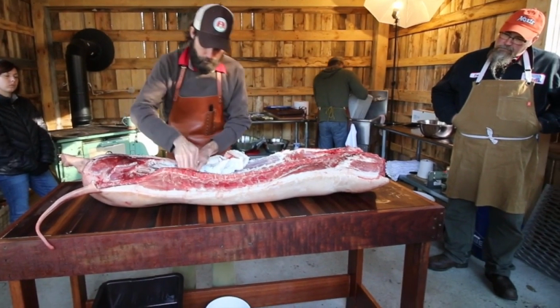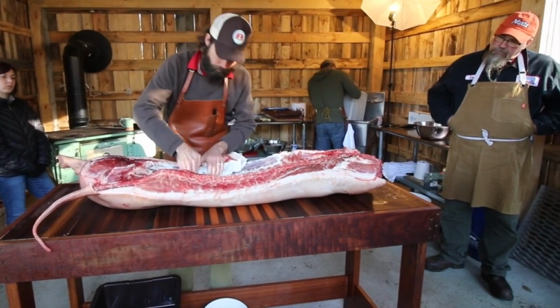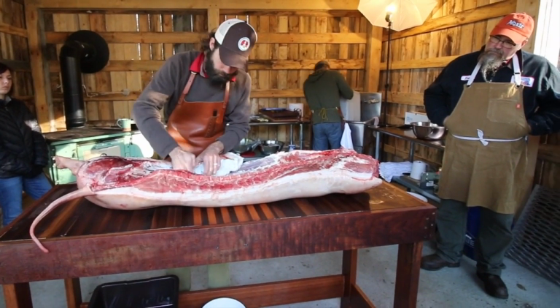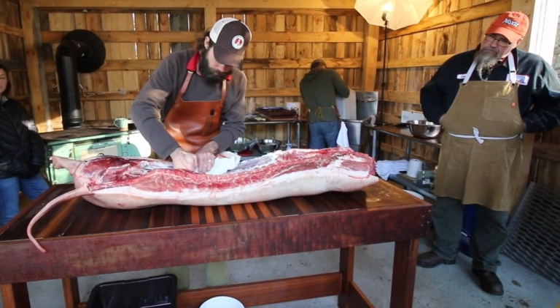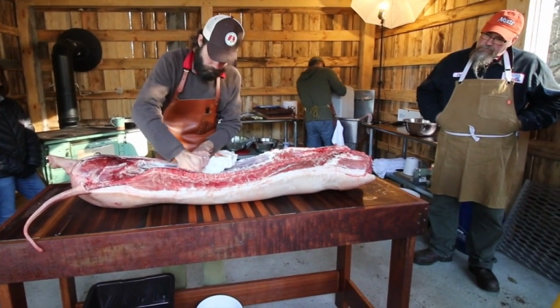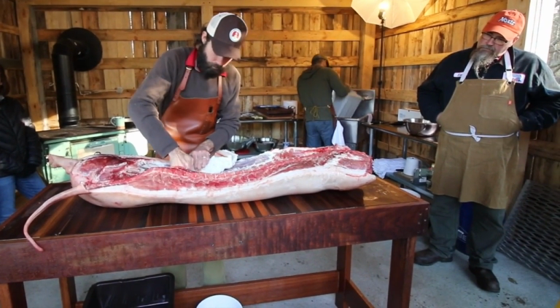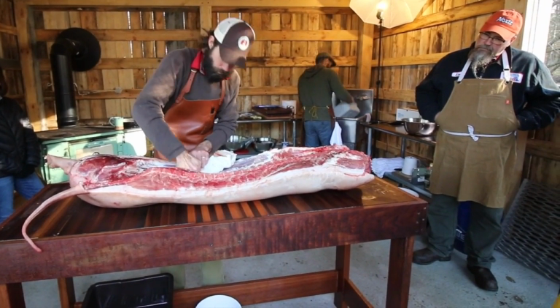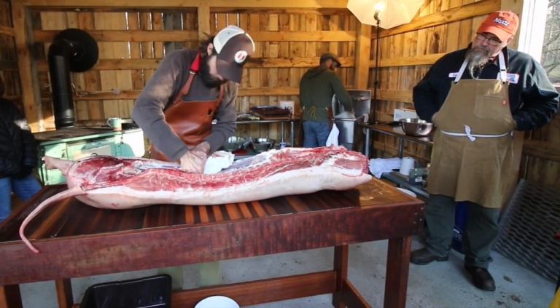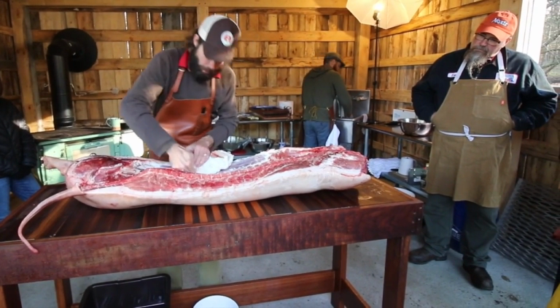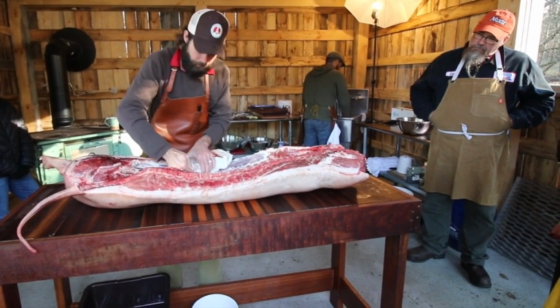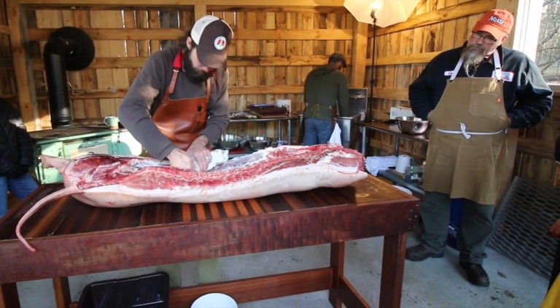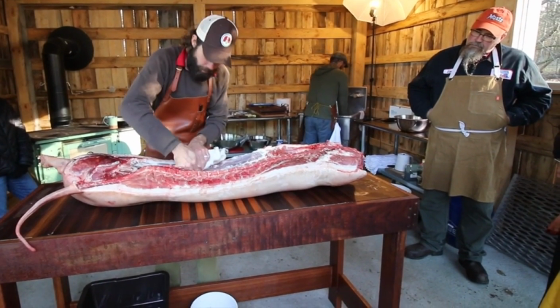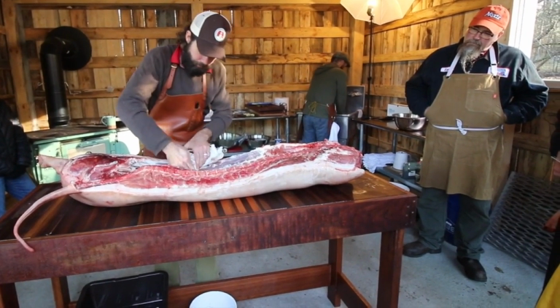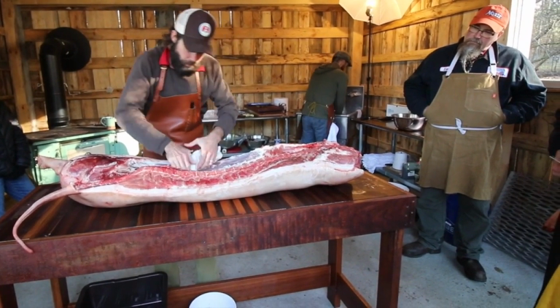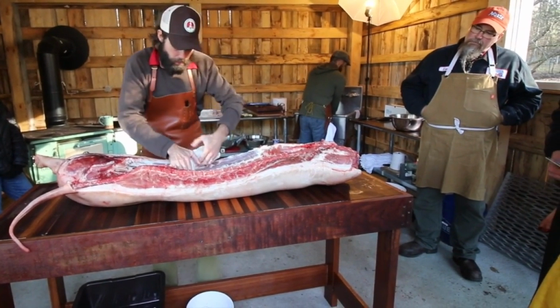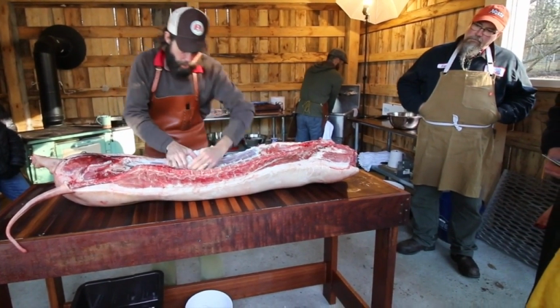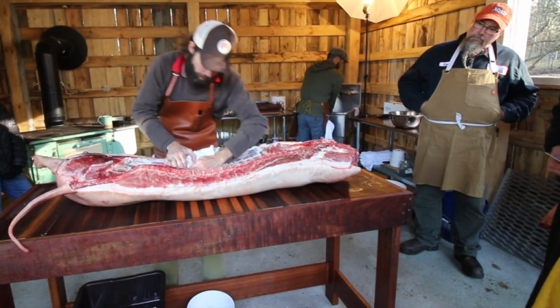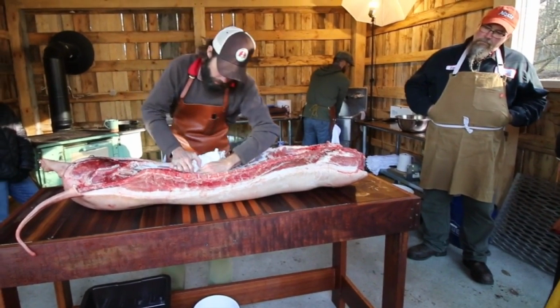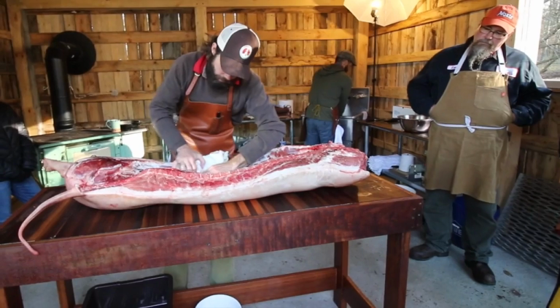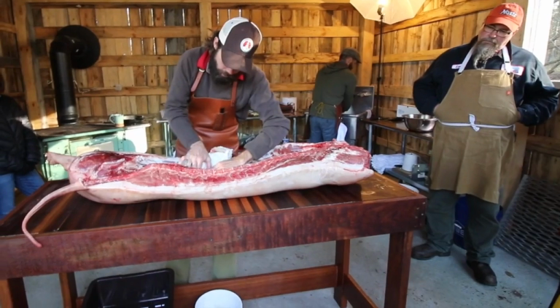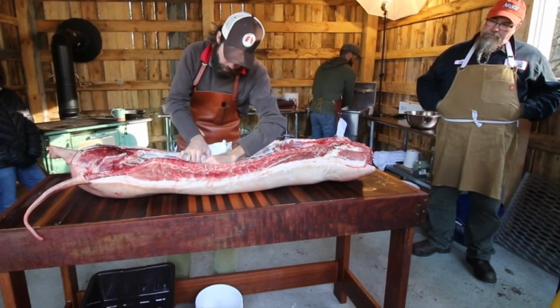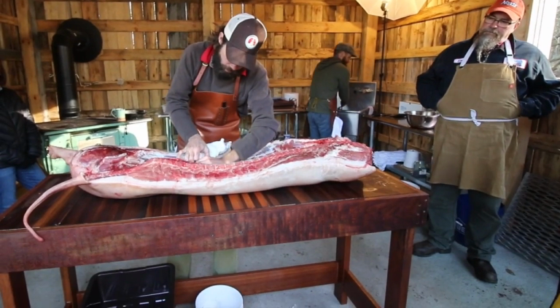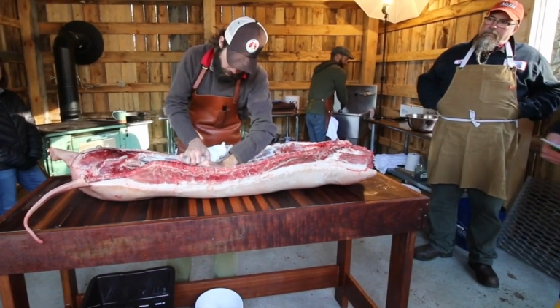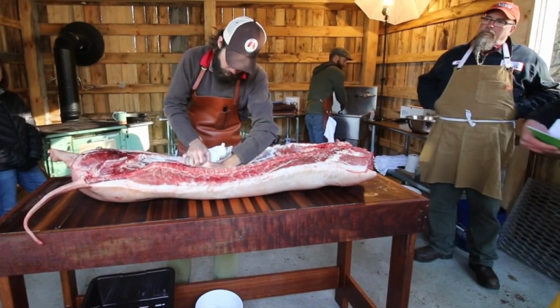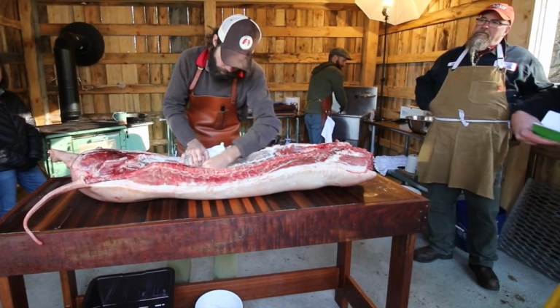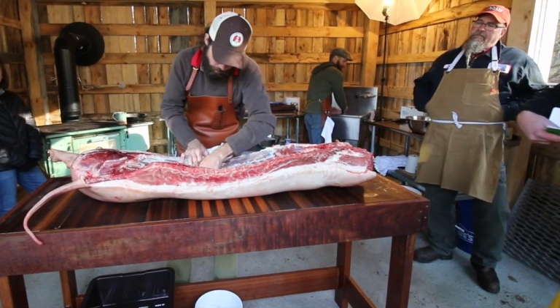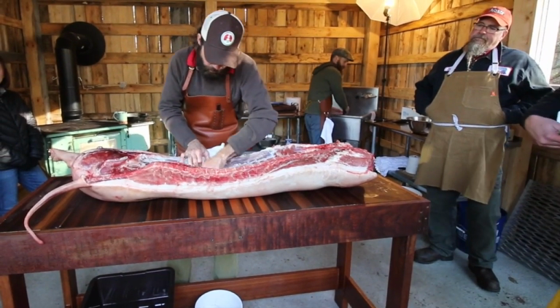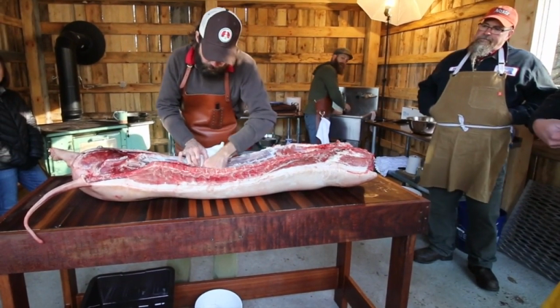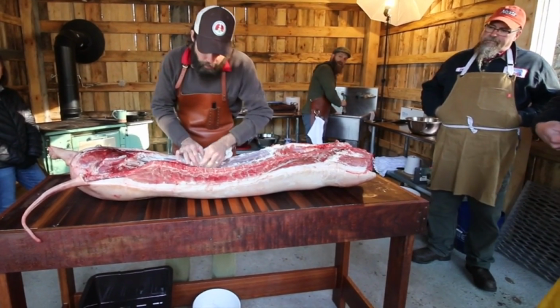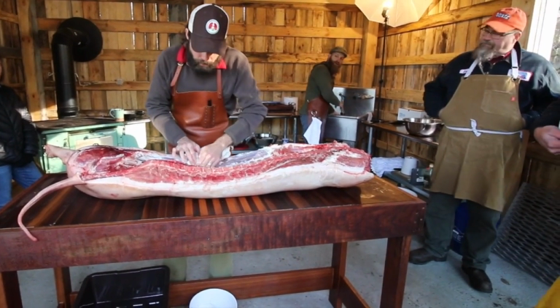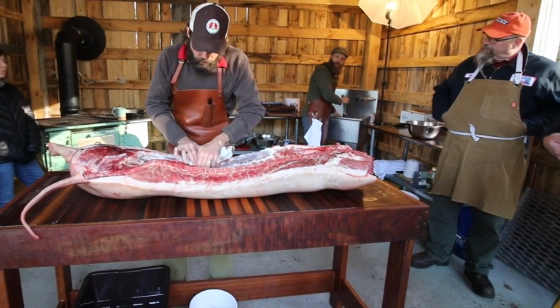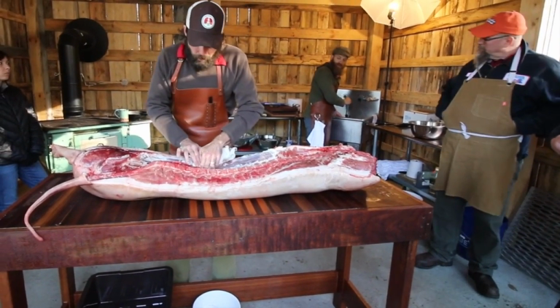So the kidney is buried in the leaf. Correct. Yeah. Just like they are in our bodies.